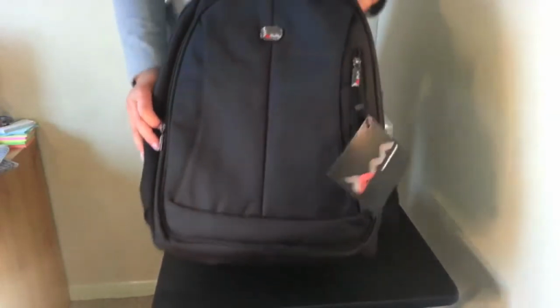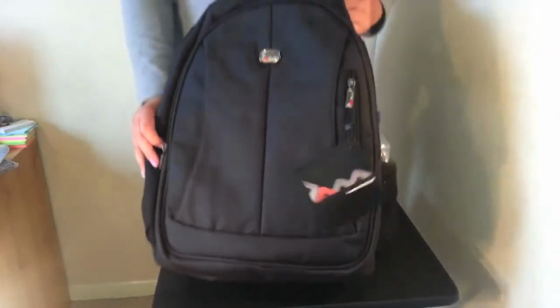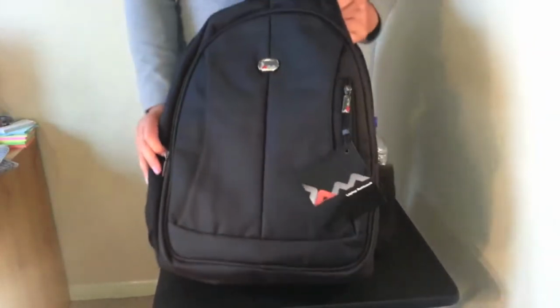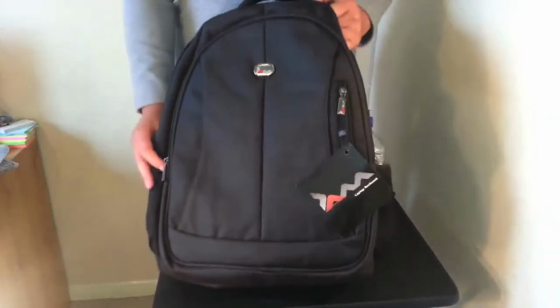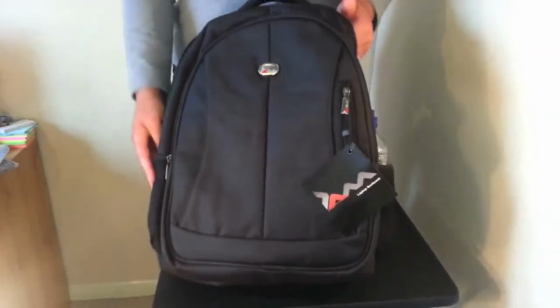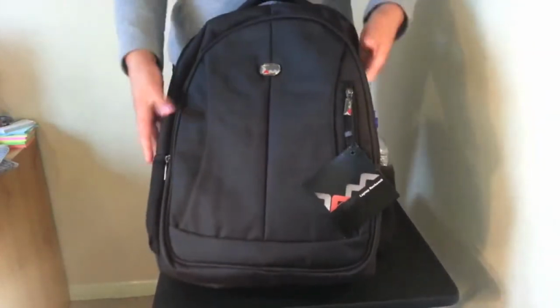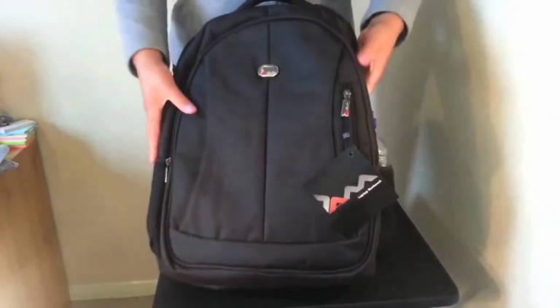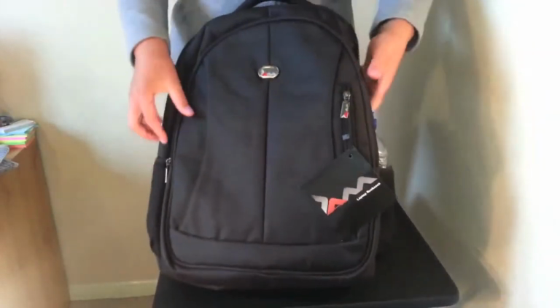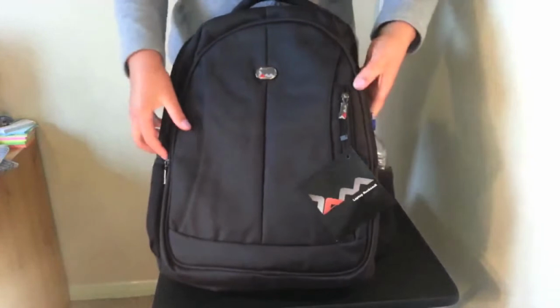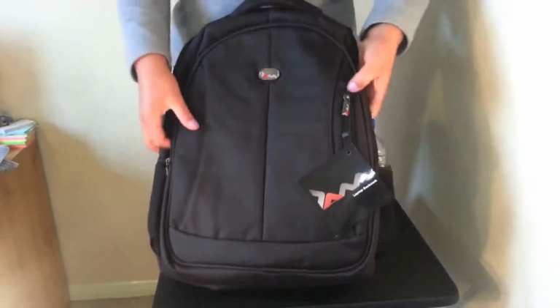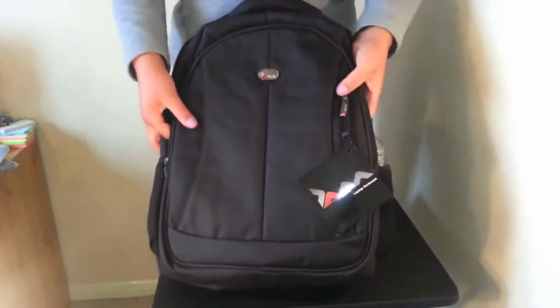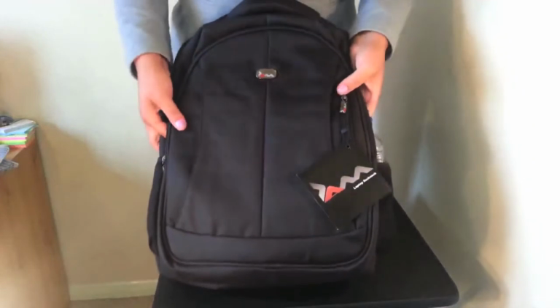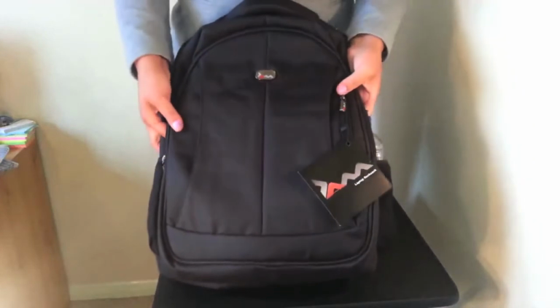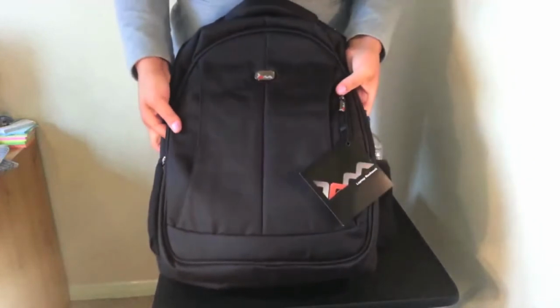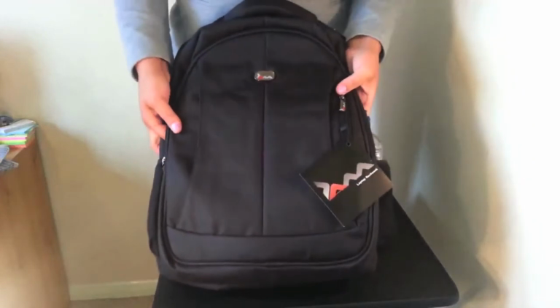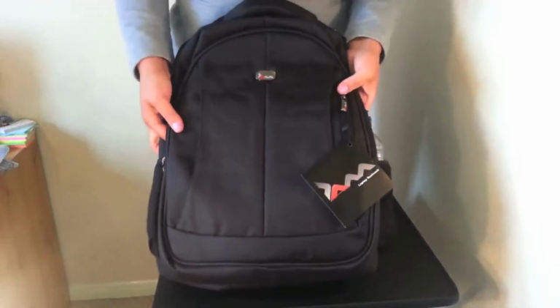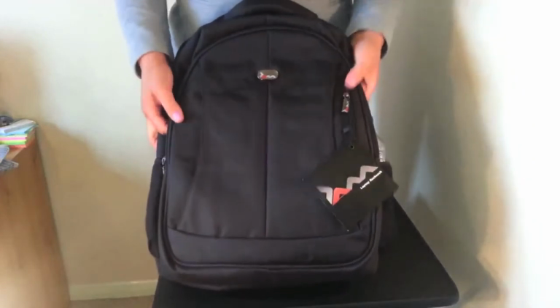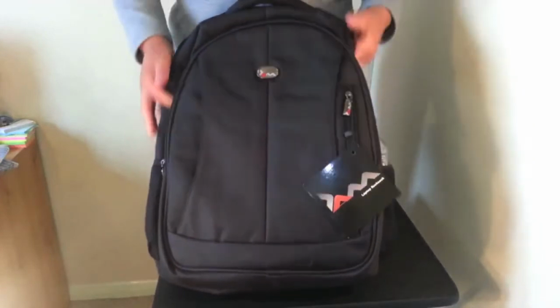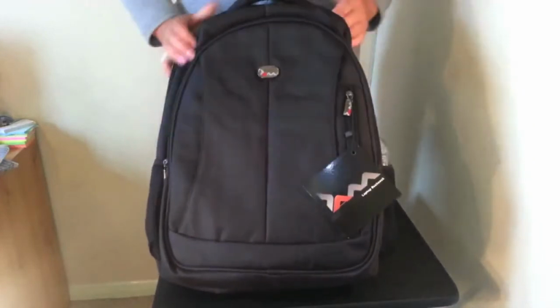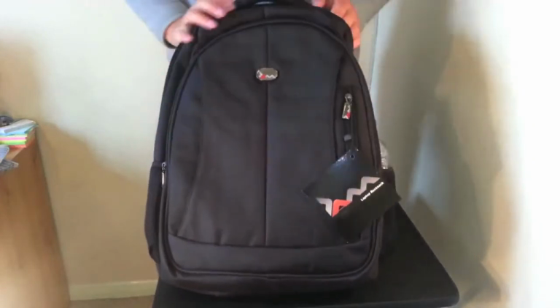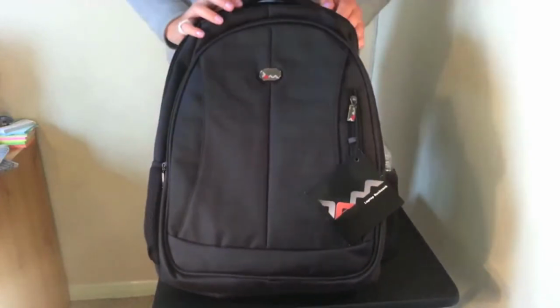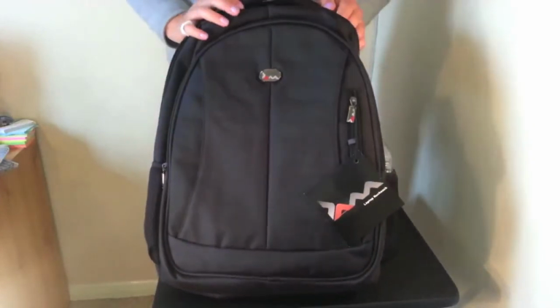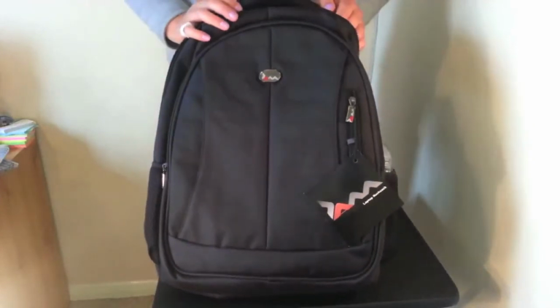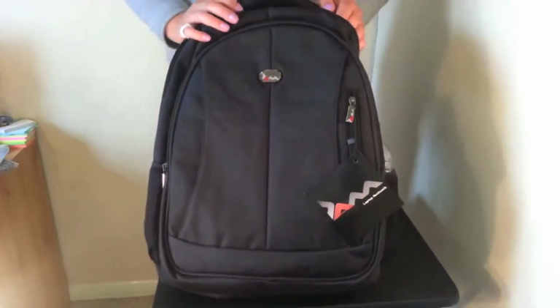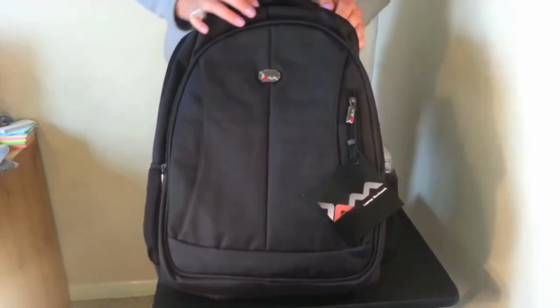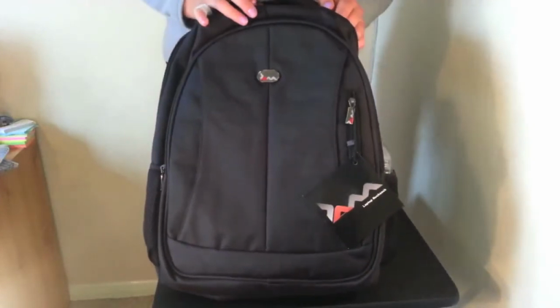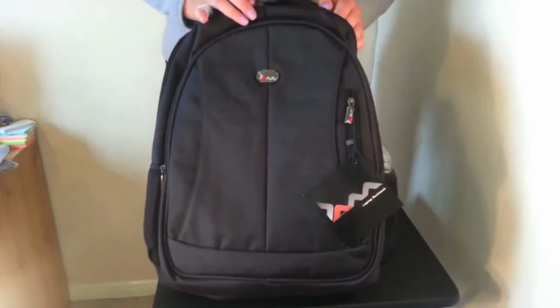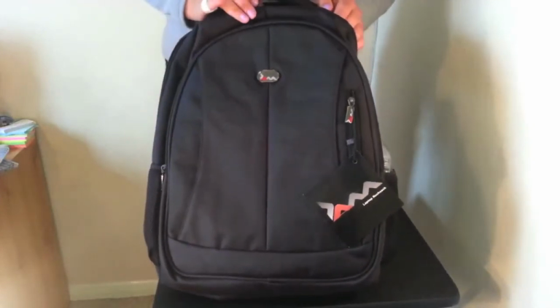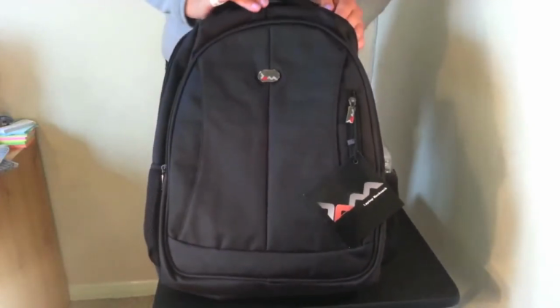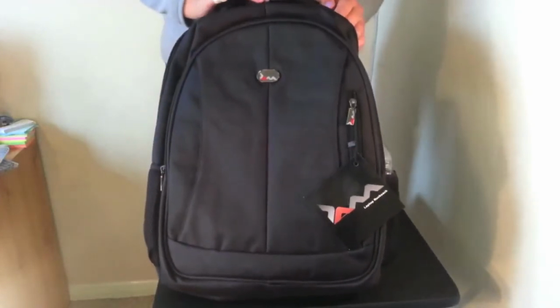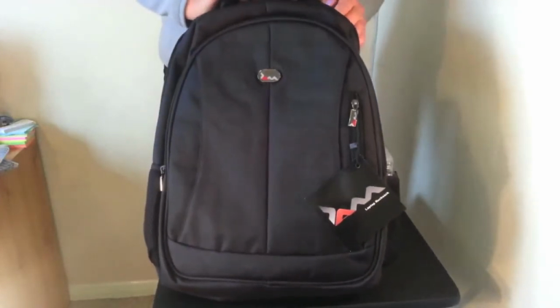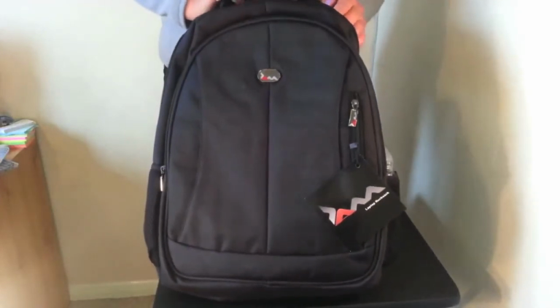So this, as you can see, is the very stylish Jam Brooklyn Rucksack.